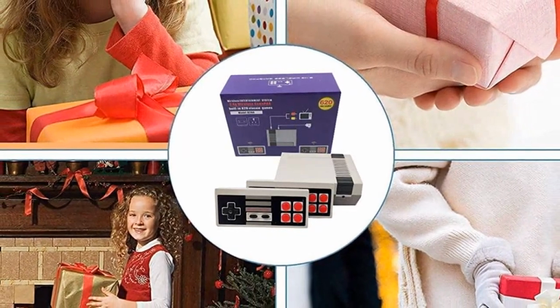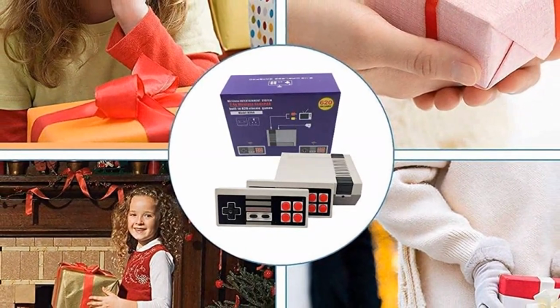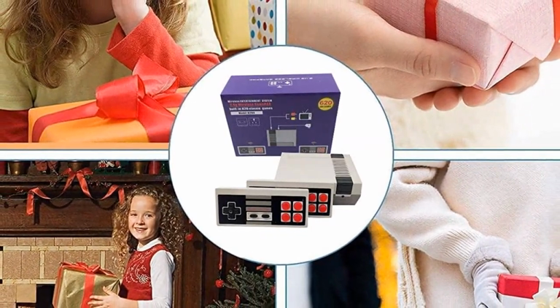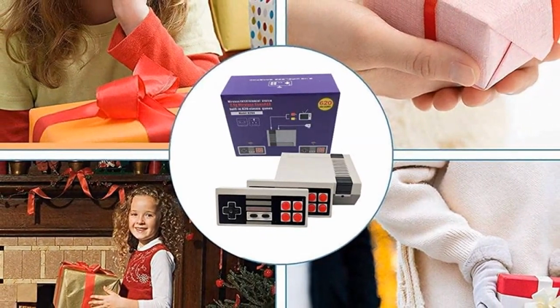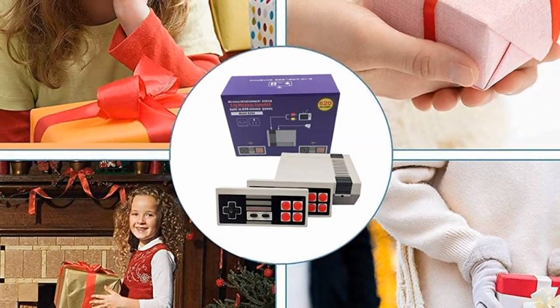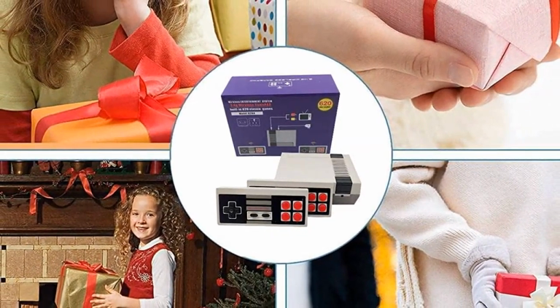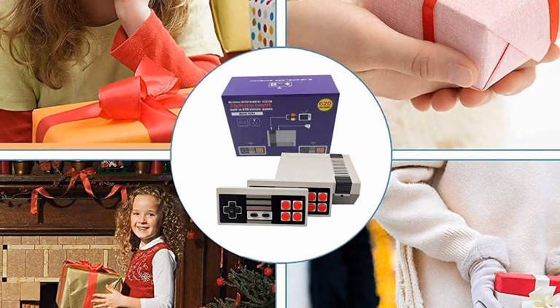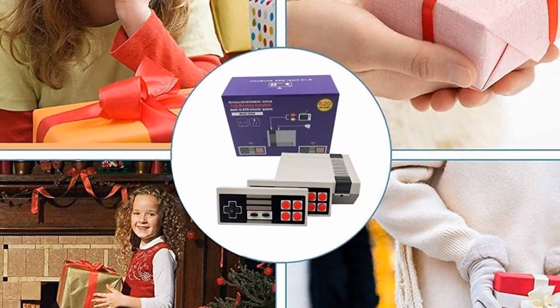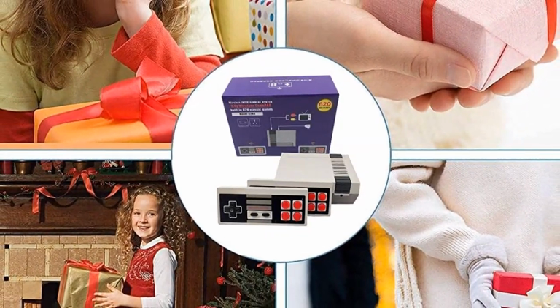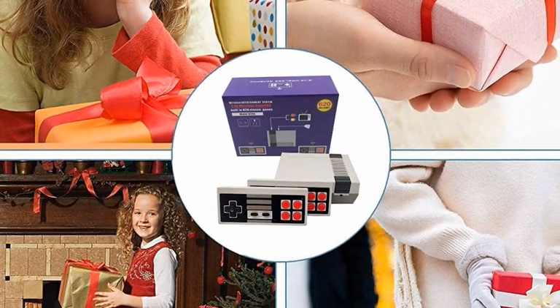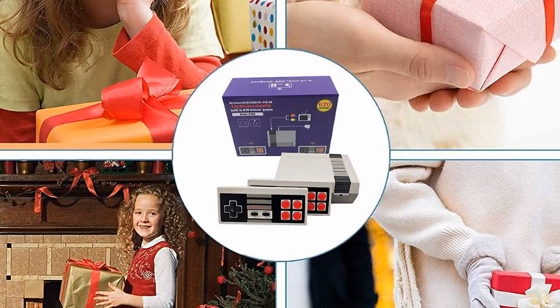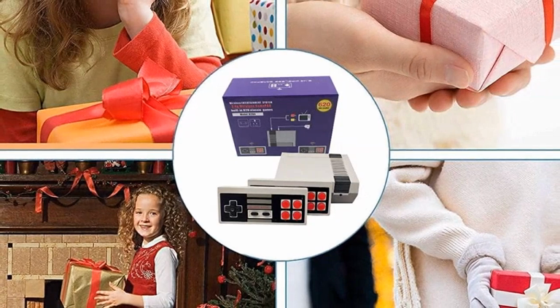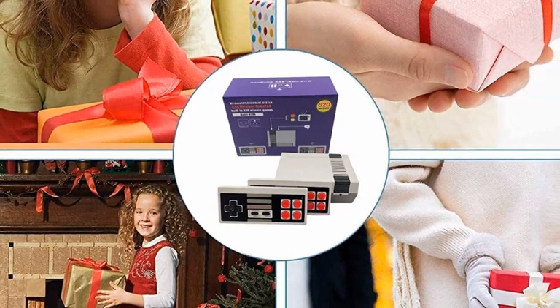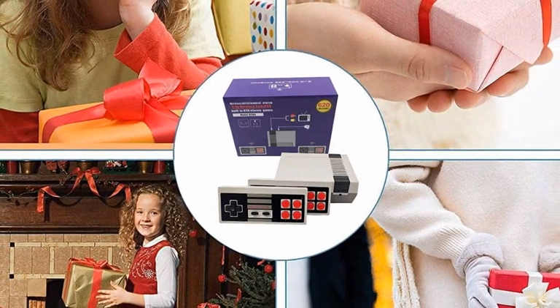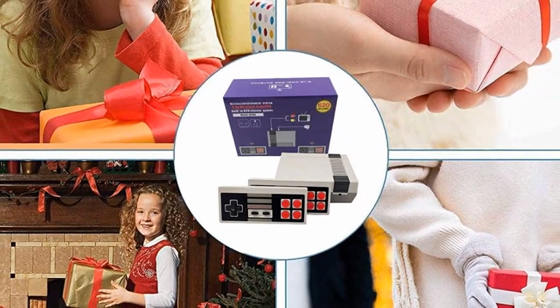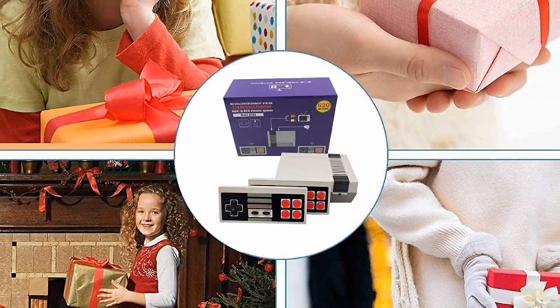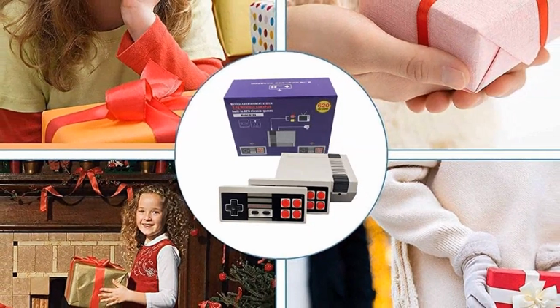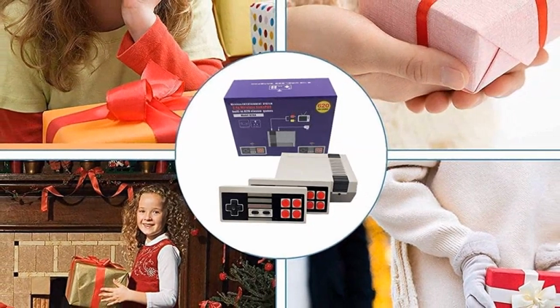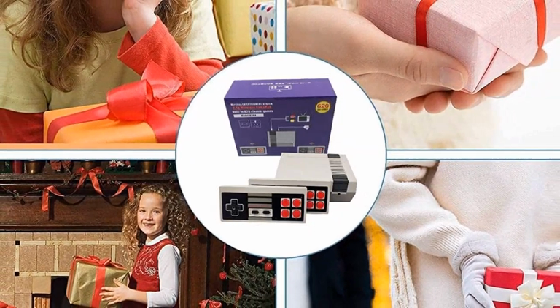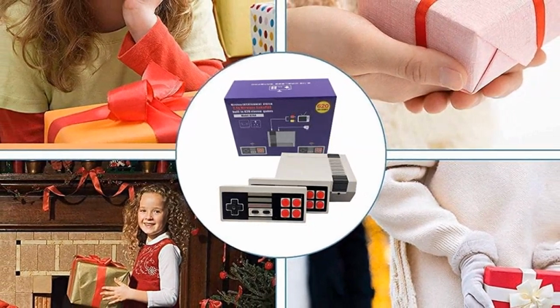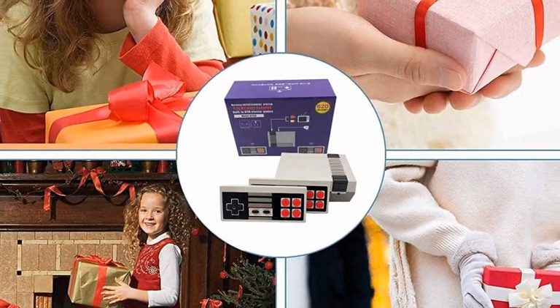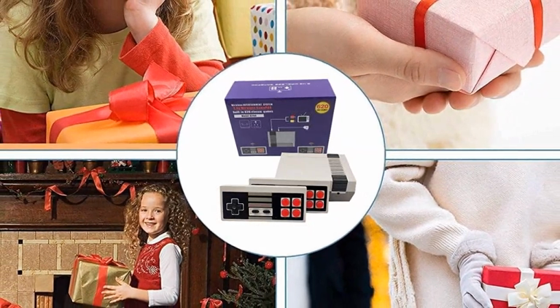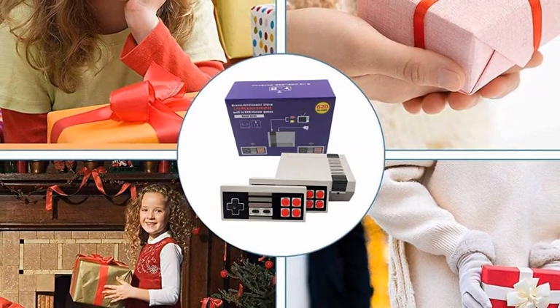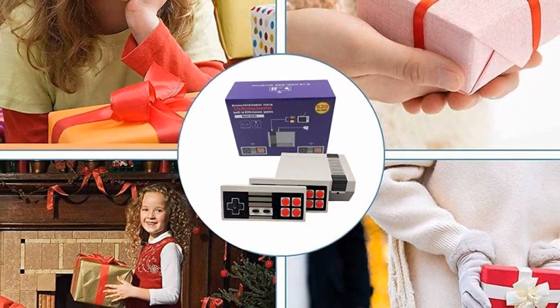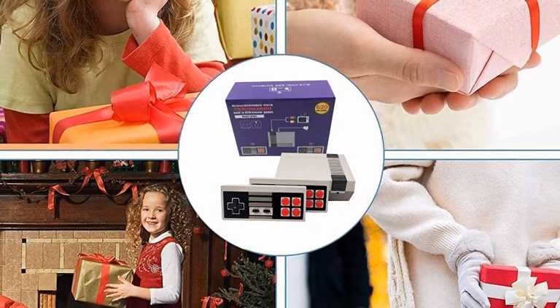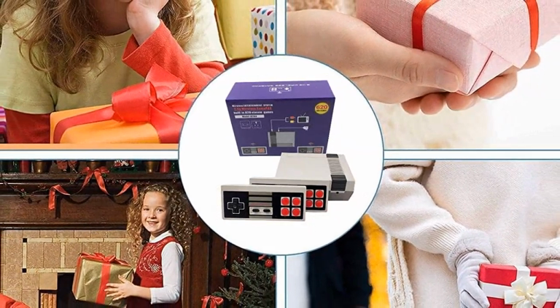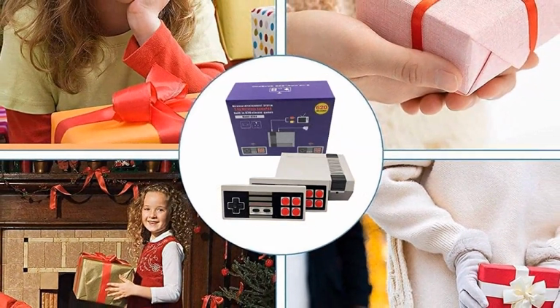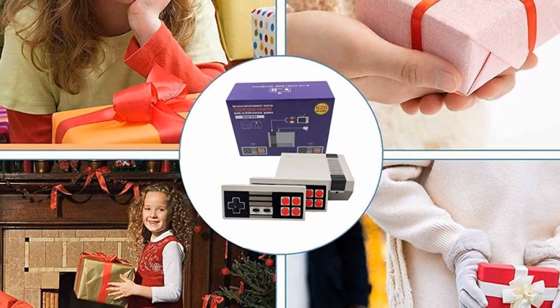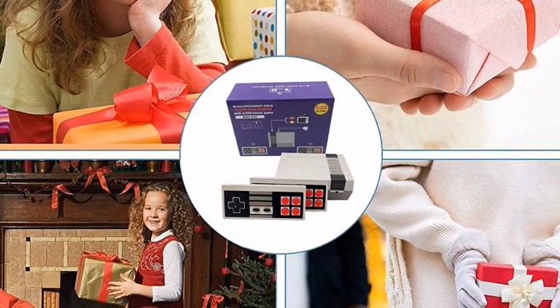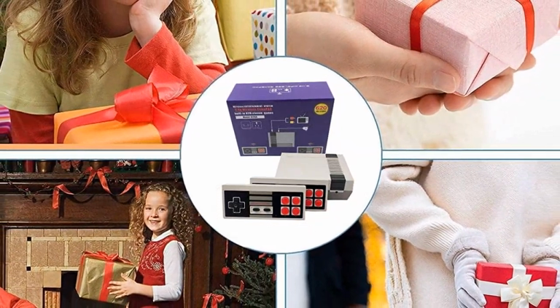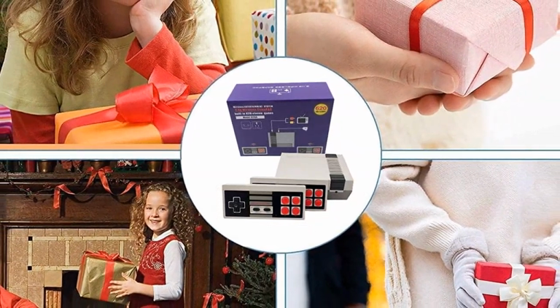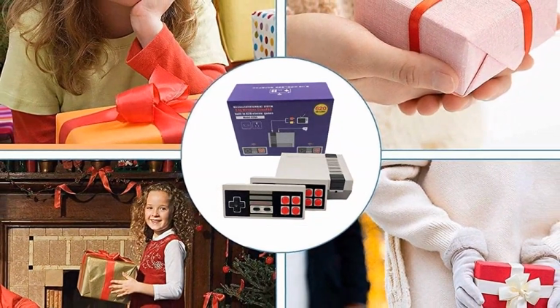Whether you're a young kid or an adult, this is the perfect gift for anyone who loves gaming.